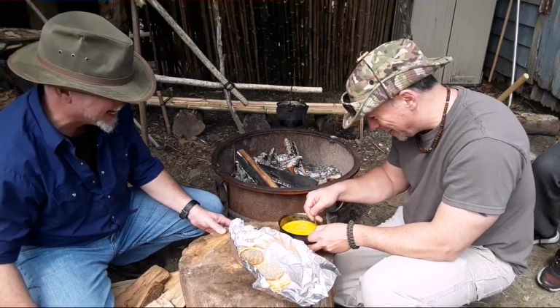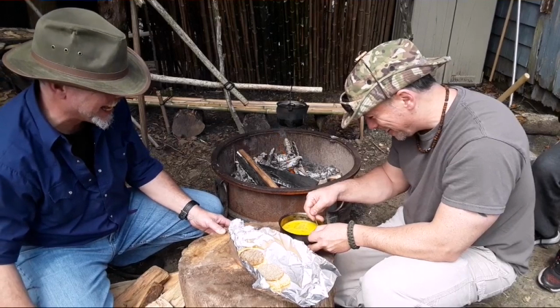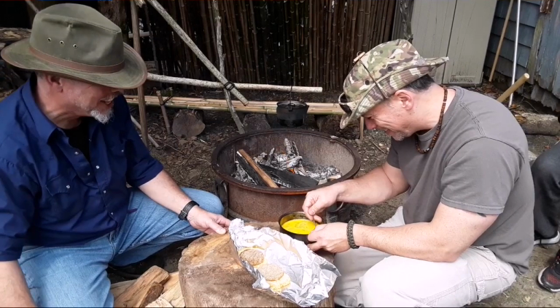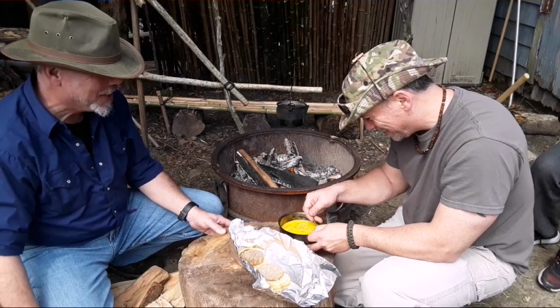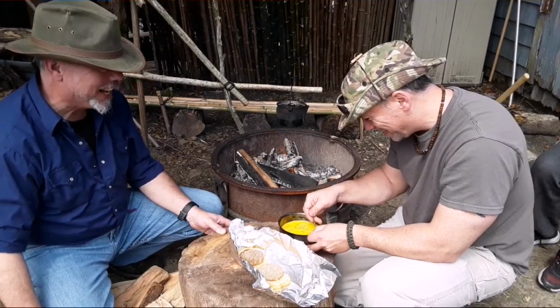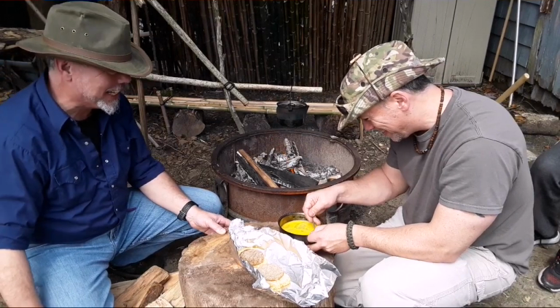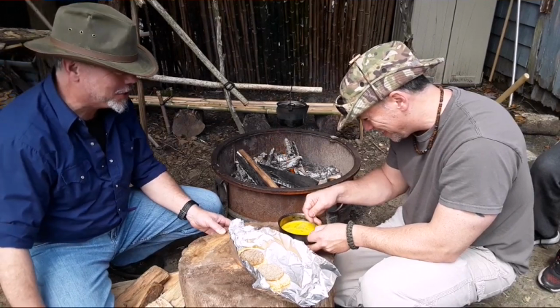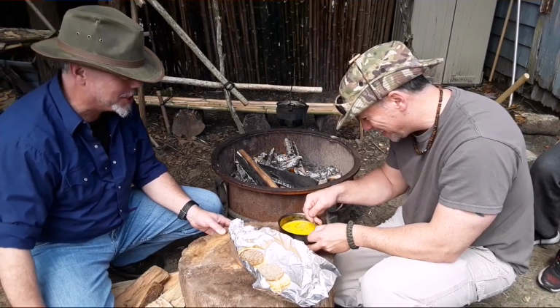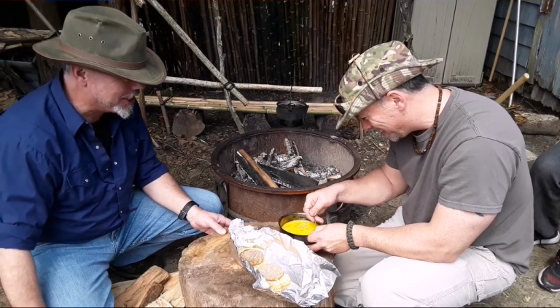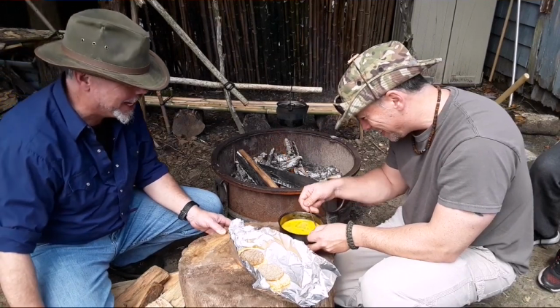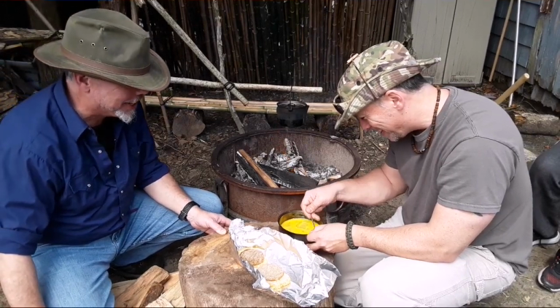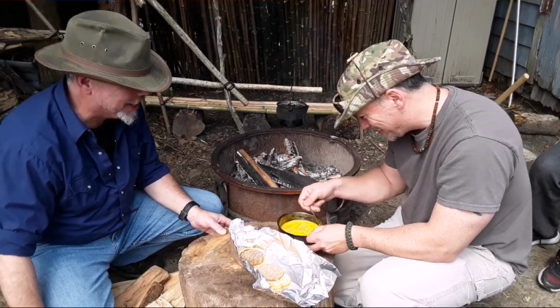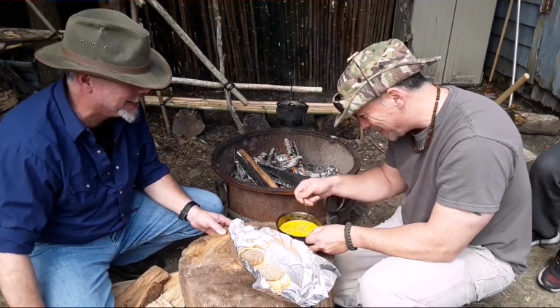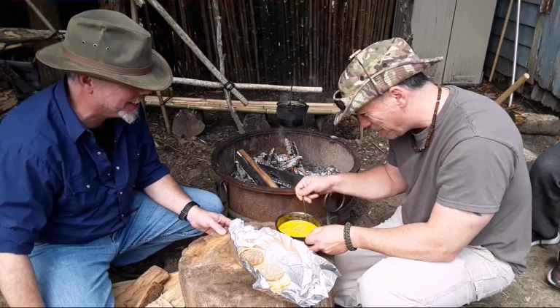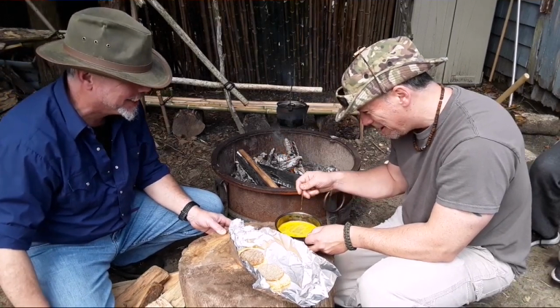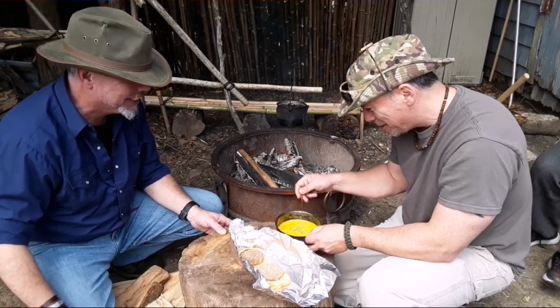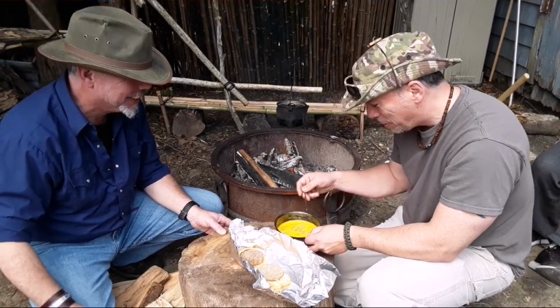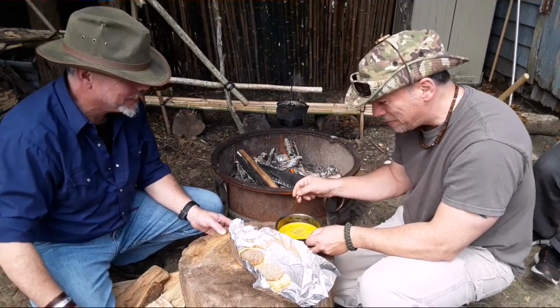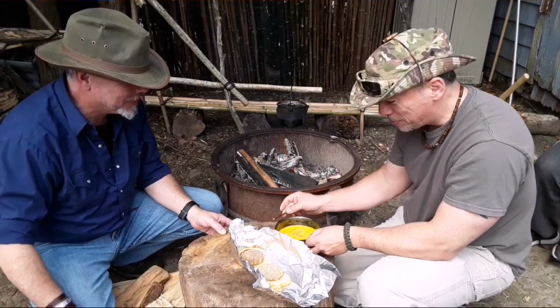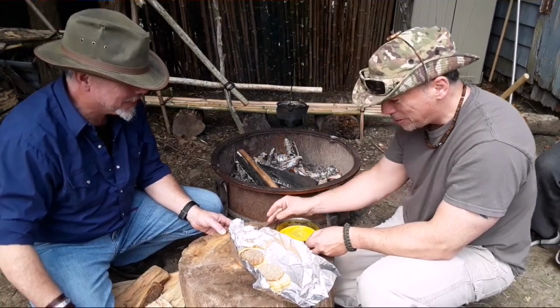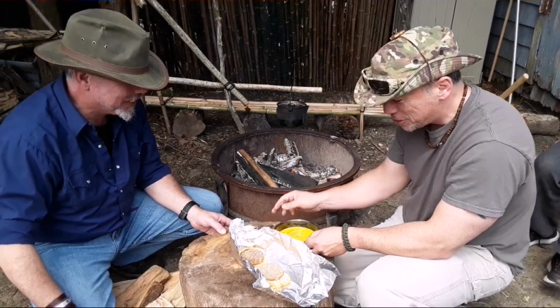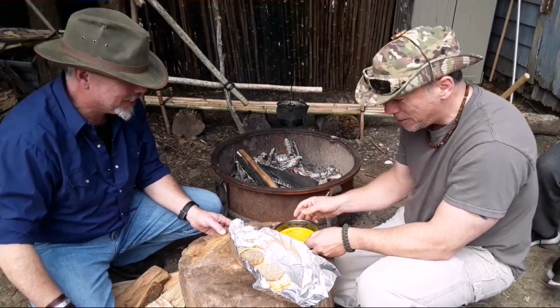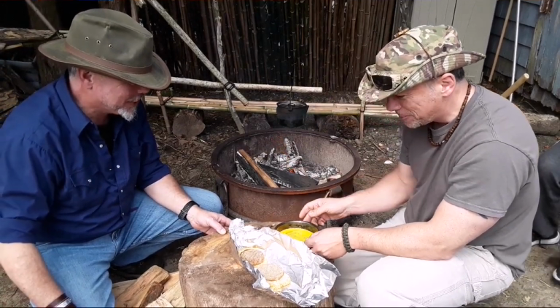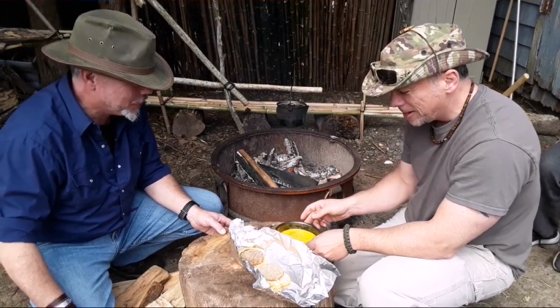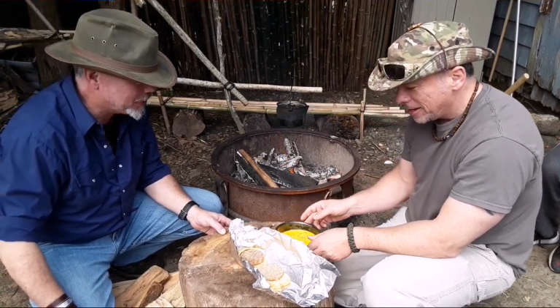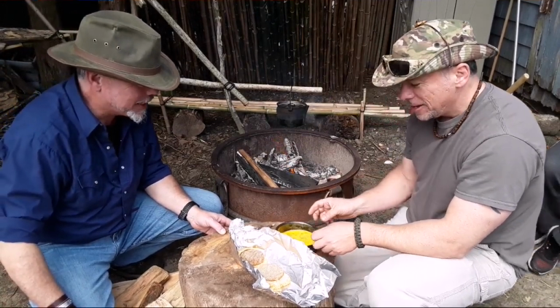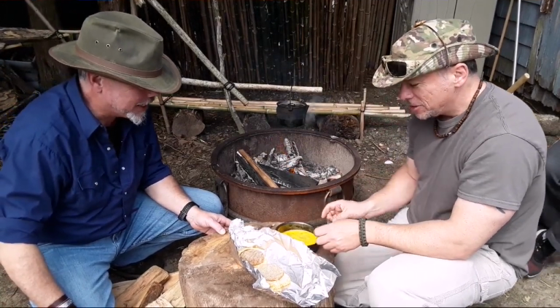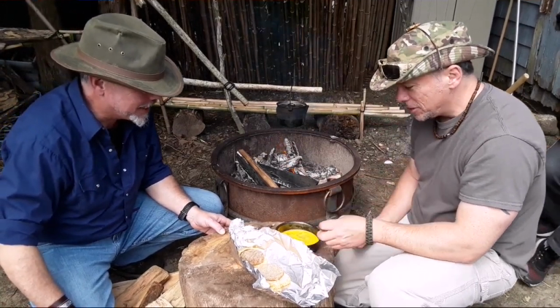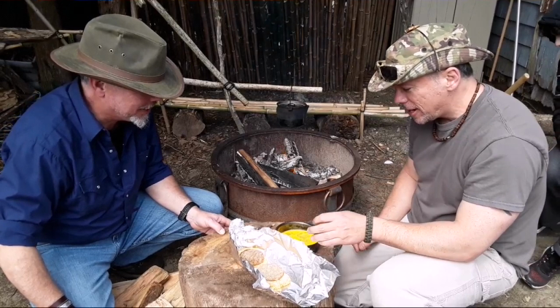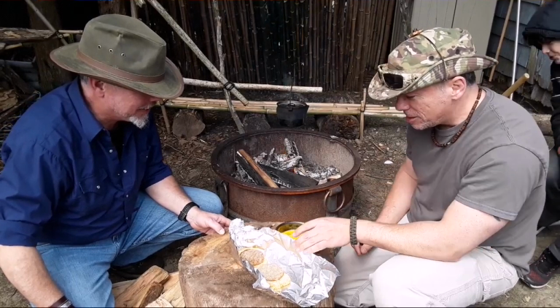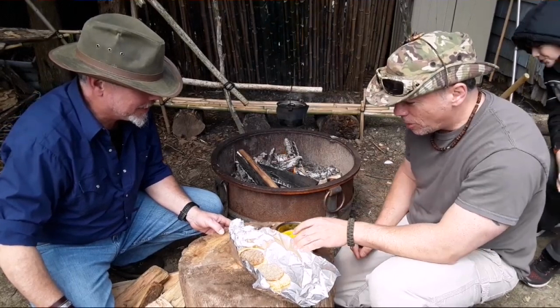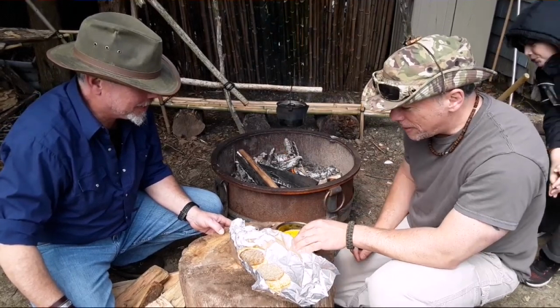Alright, so we're just scrambling up these eggs here. Very authentic - I like the dirt in there, that's part of it, part of the charm.